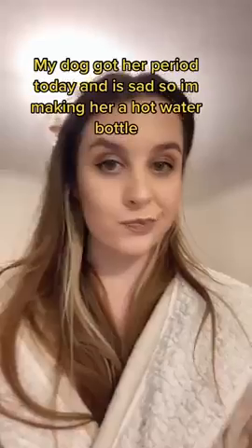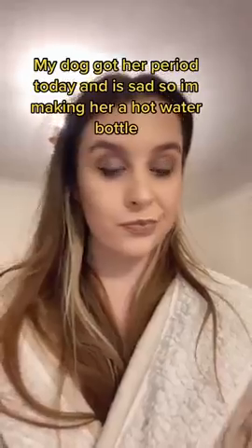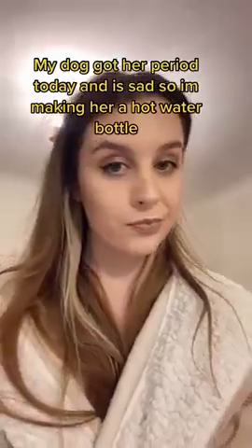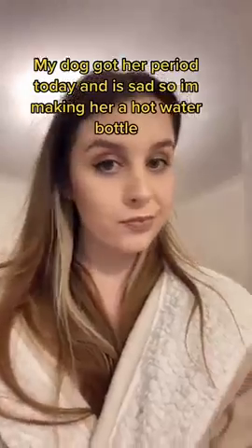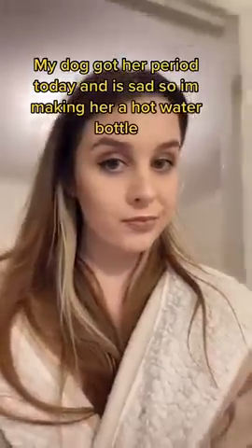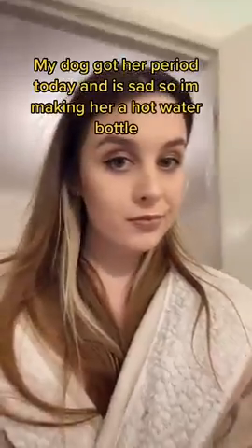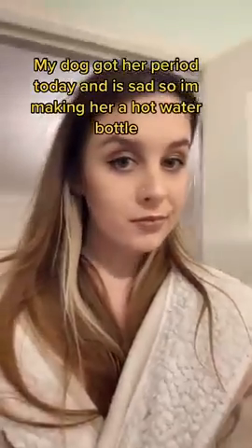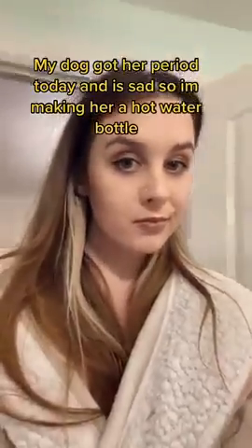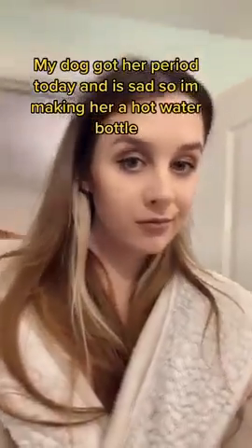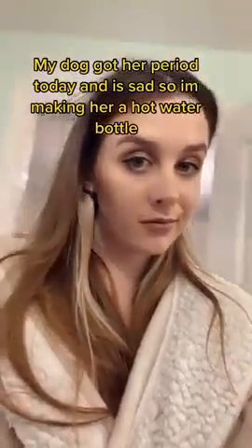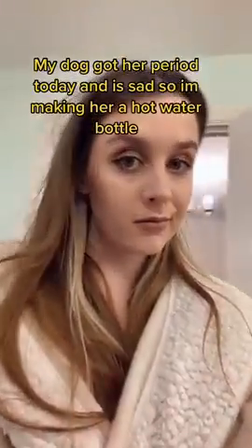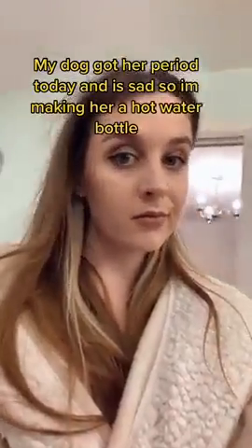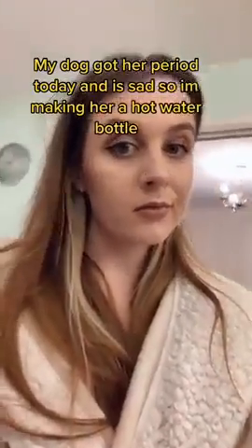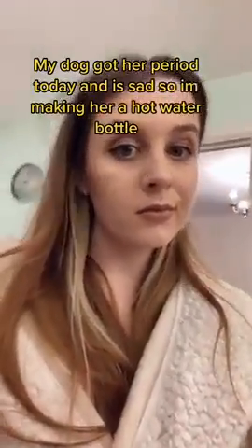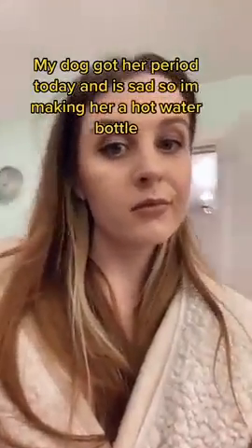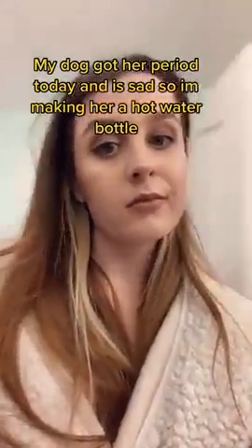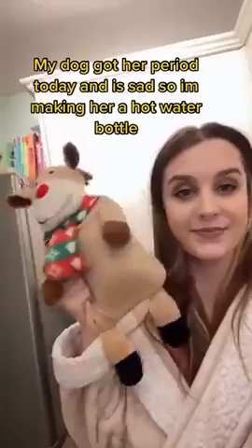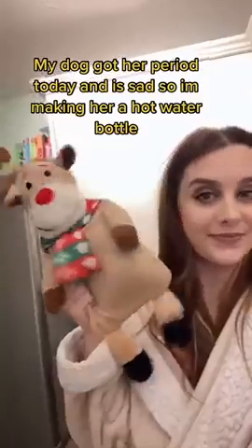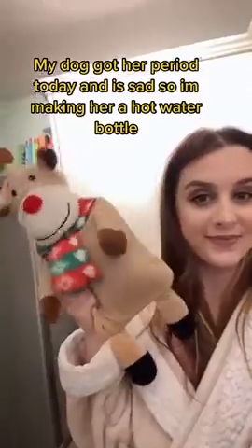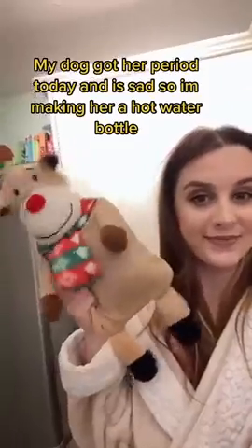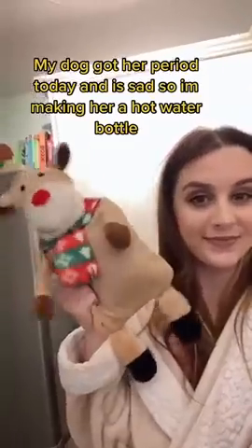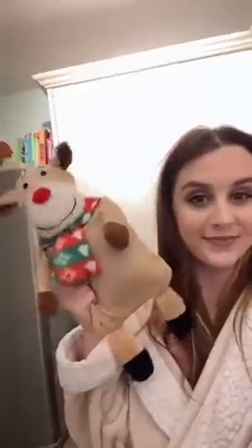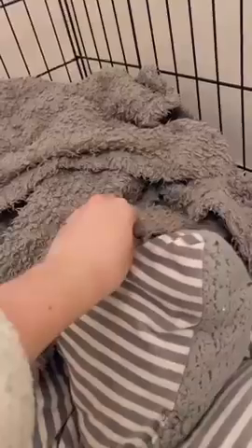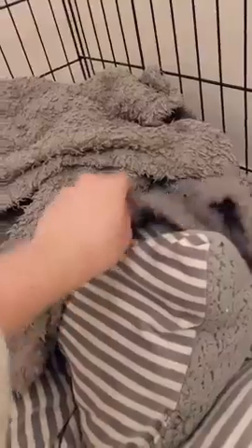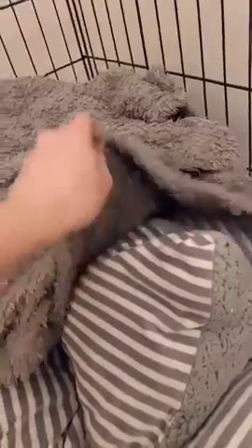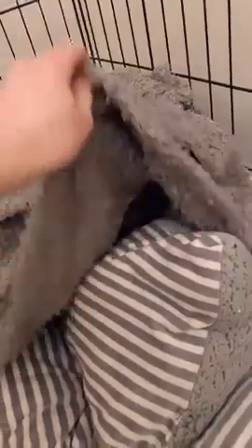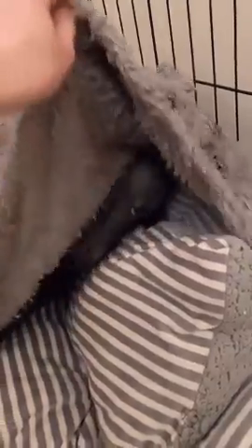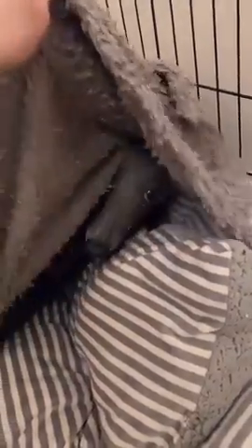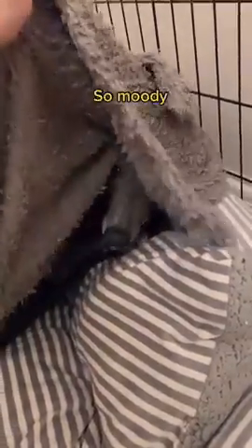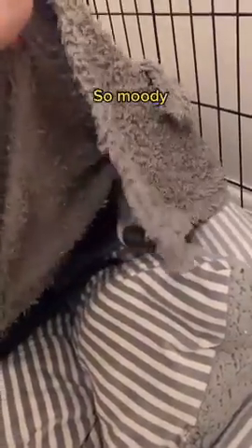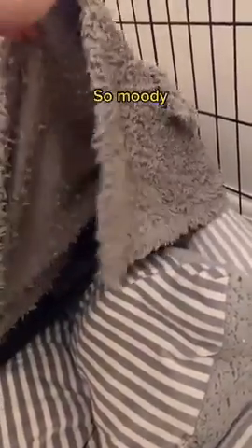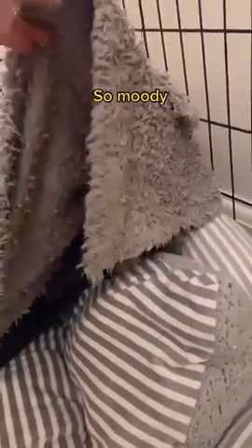My dog got her period today and is sad, so I'm making her a hot water bottle. So moody.